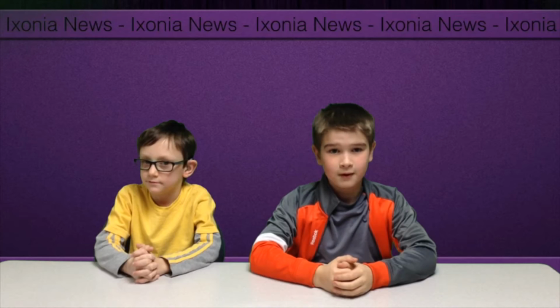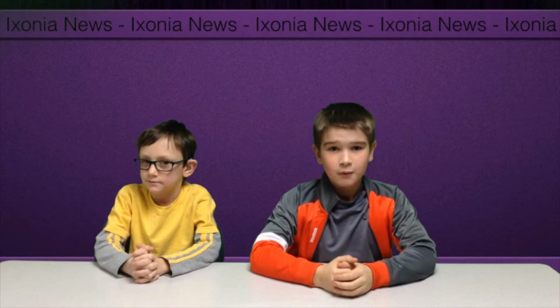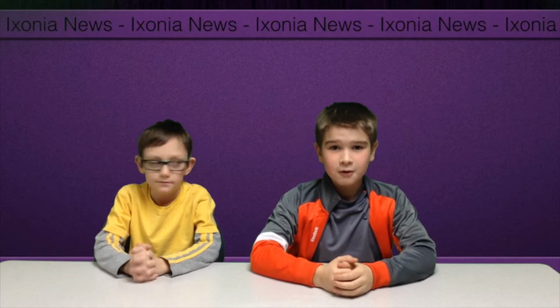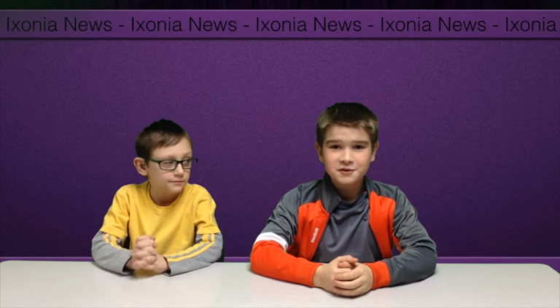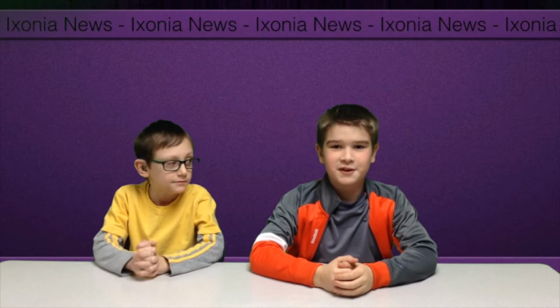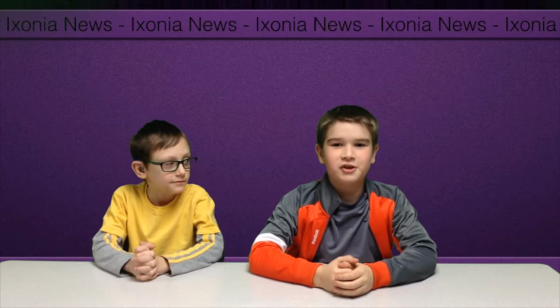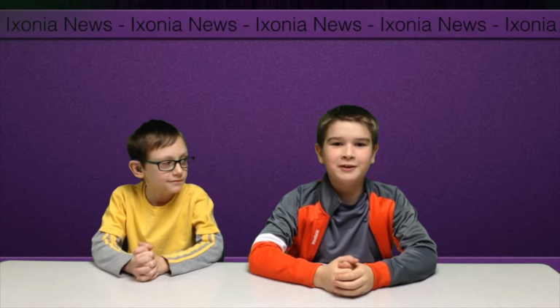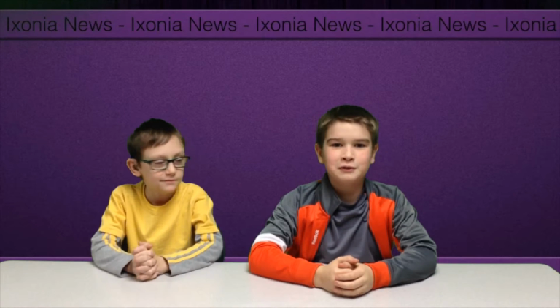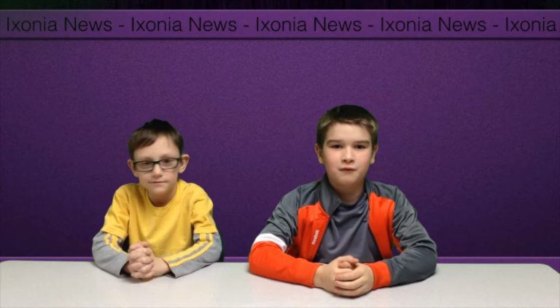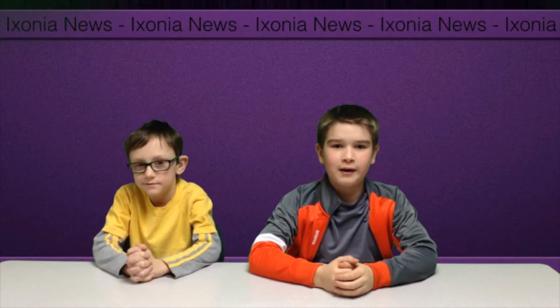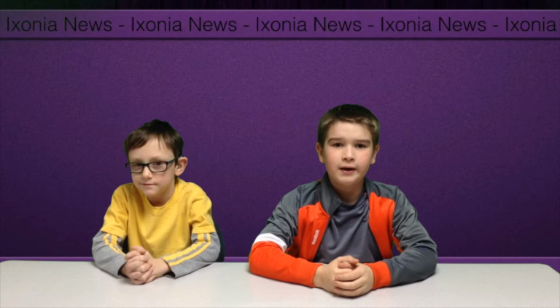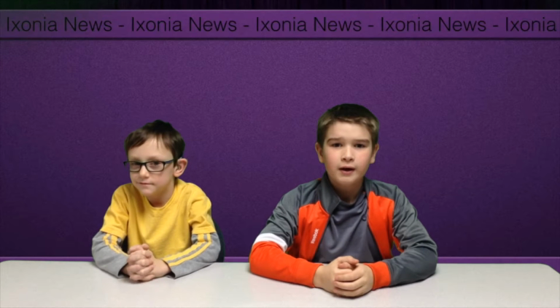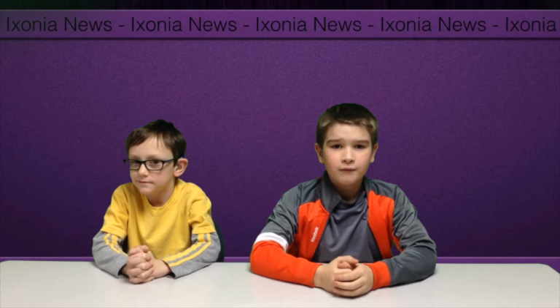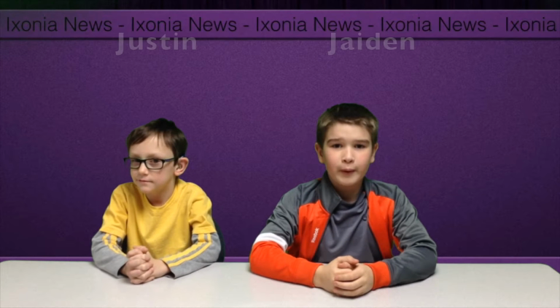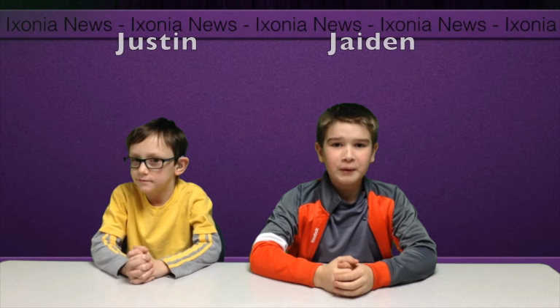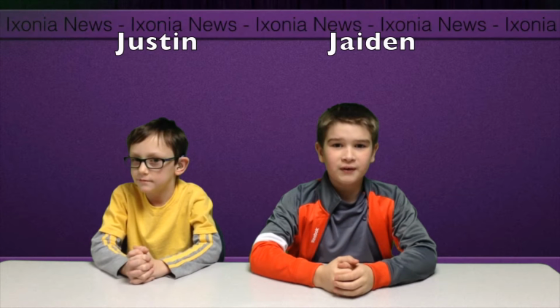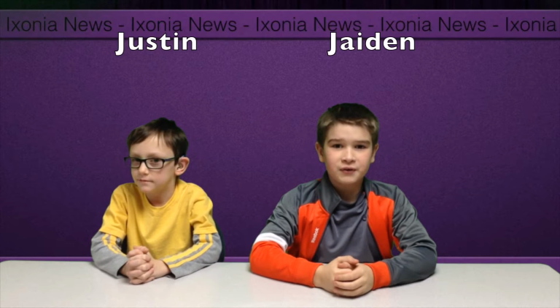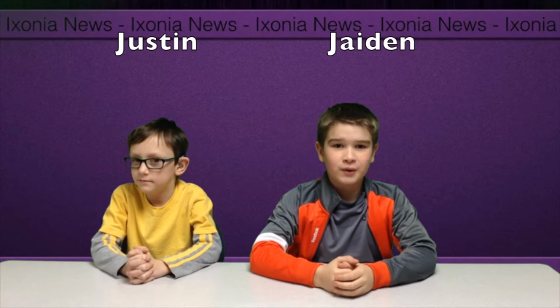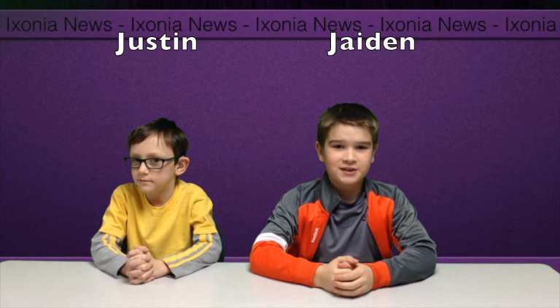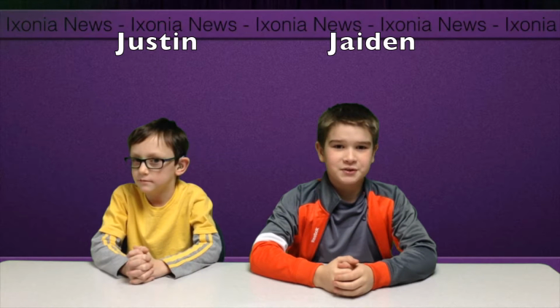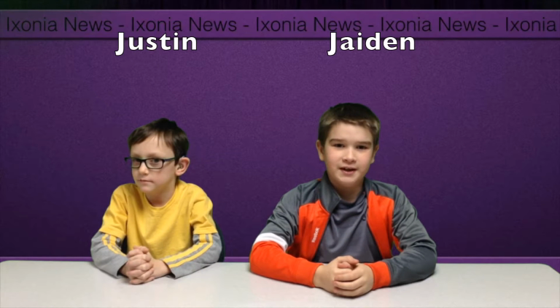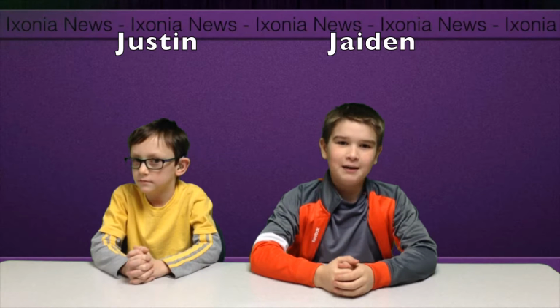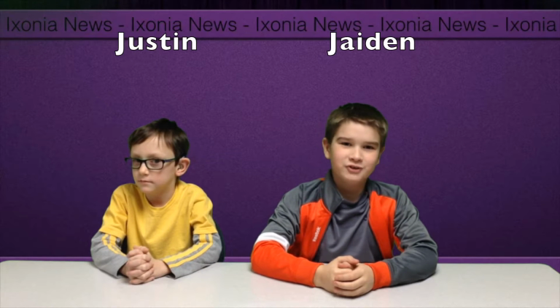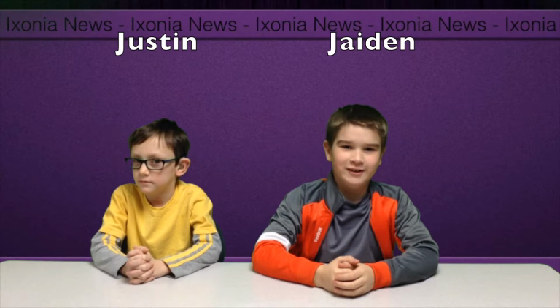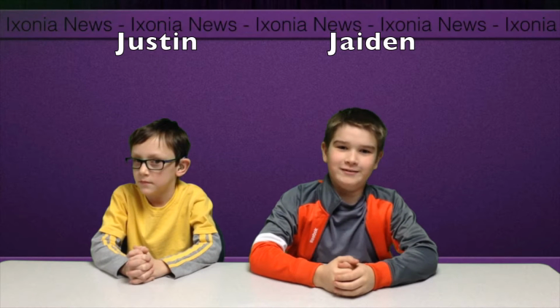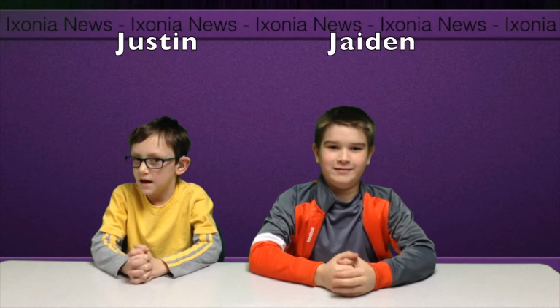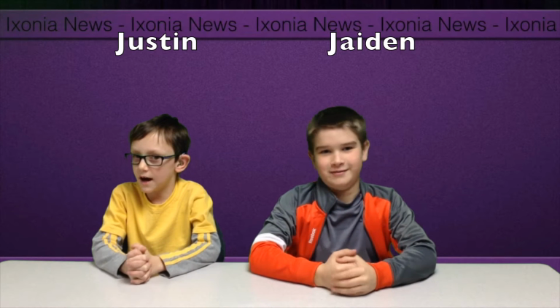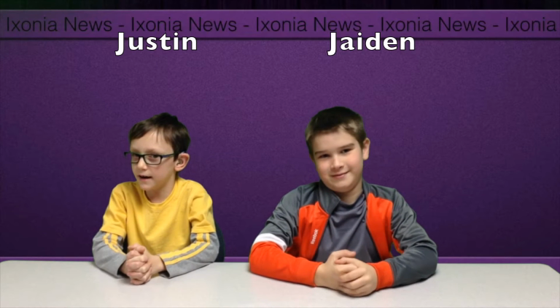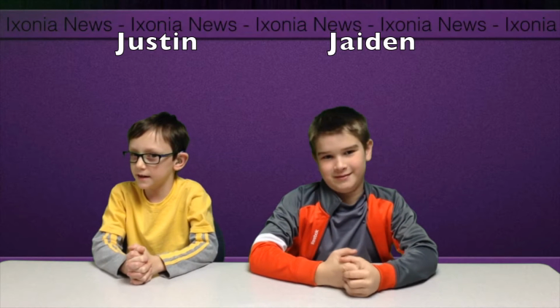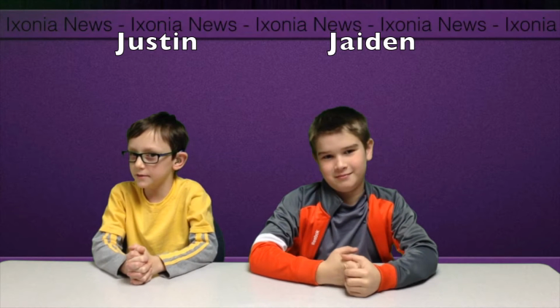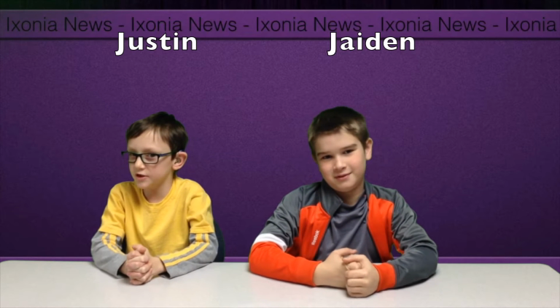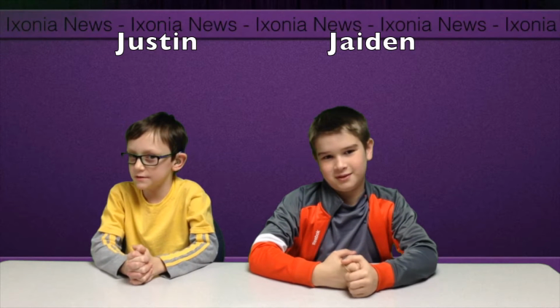Welcome to the Ixonia News for Friday, February 5th, 2016. I'm Jayden. And I am Justin.